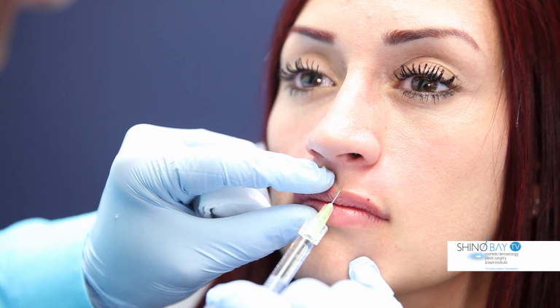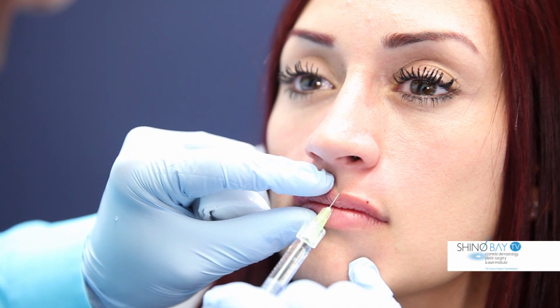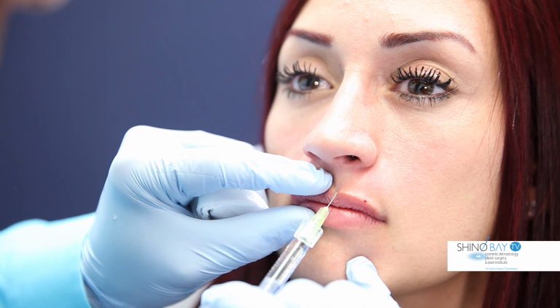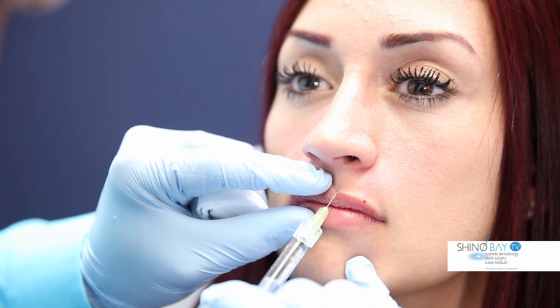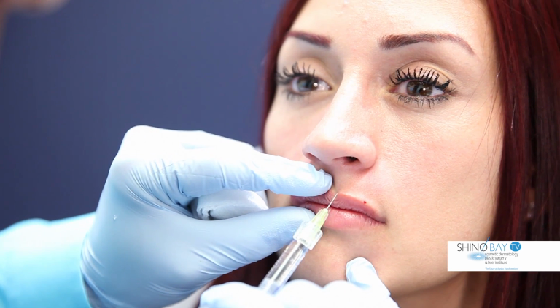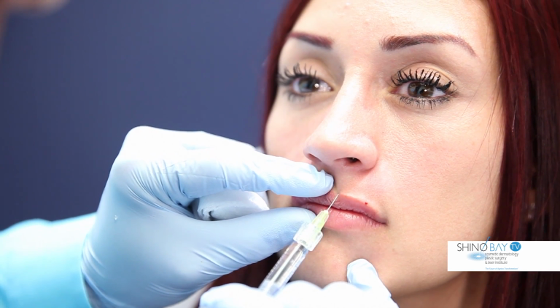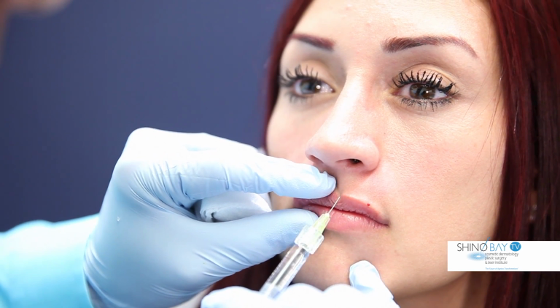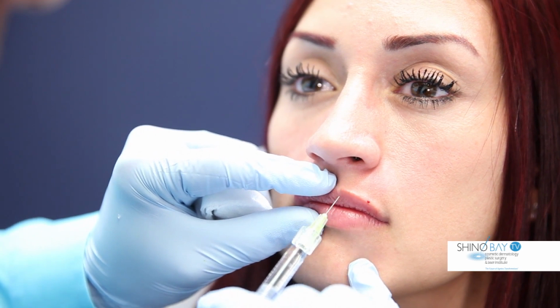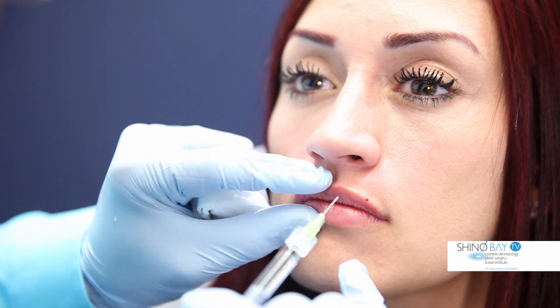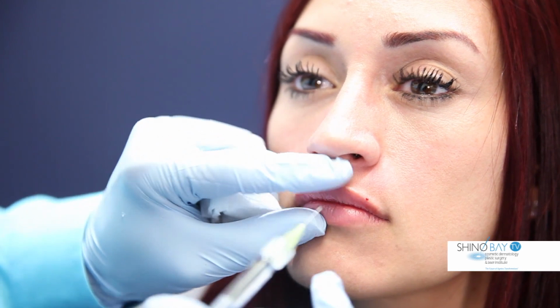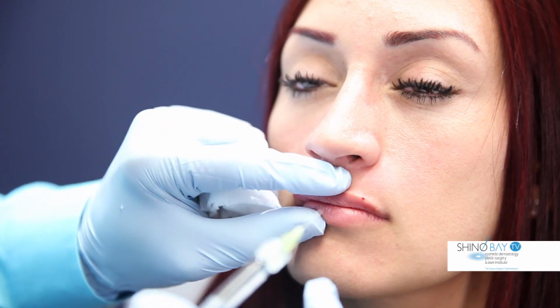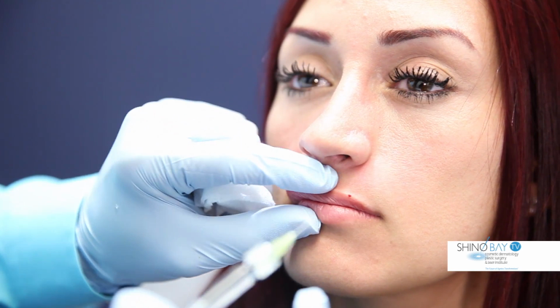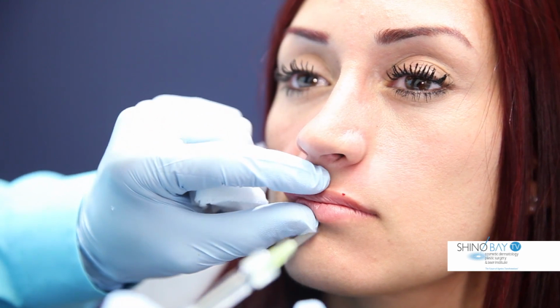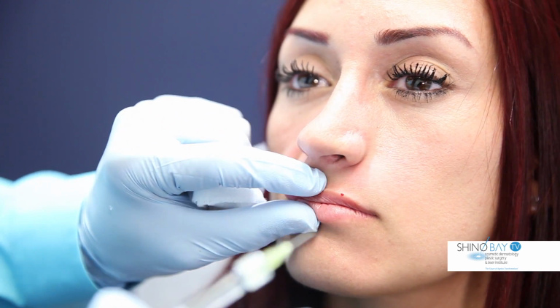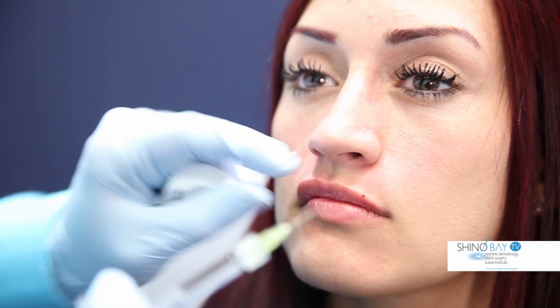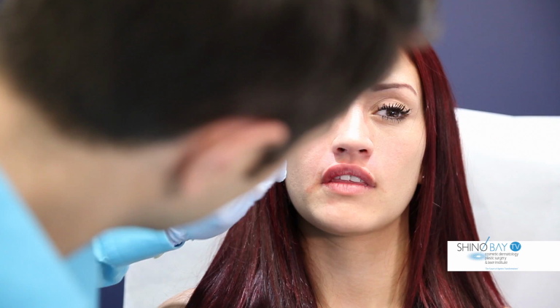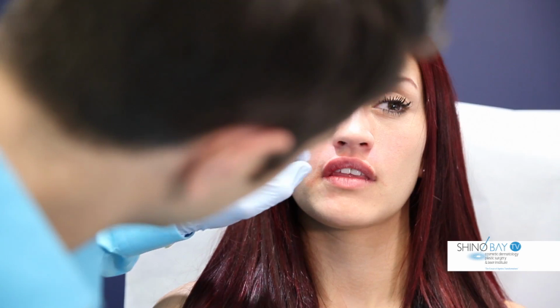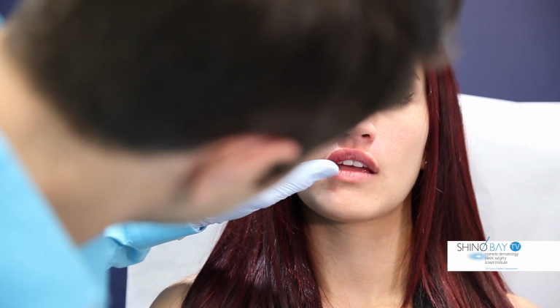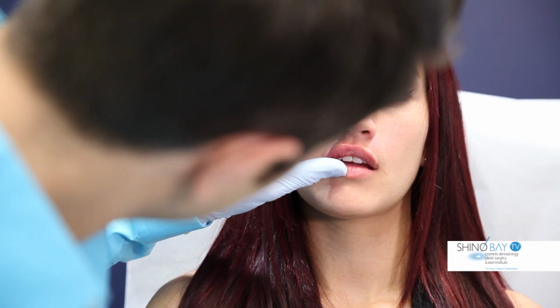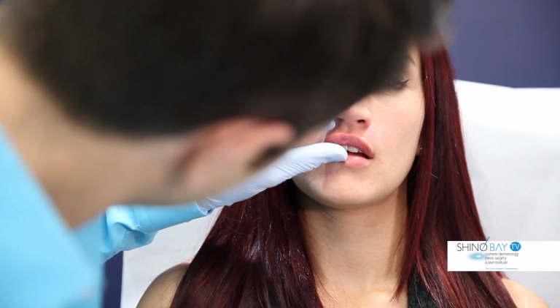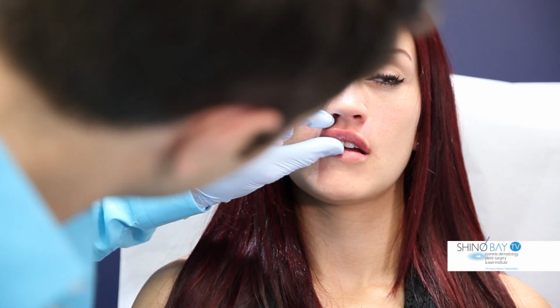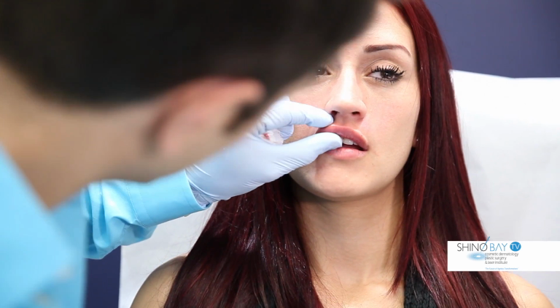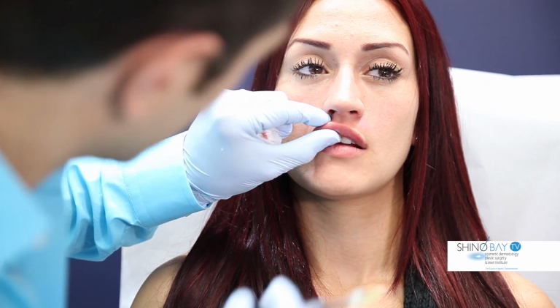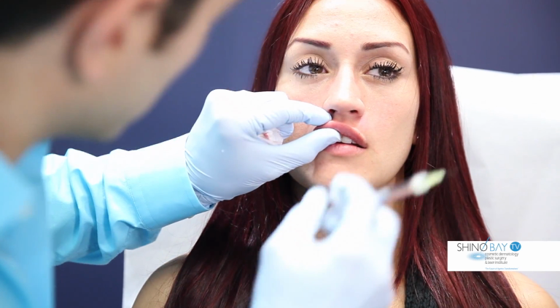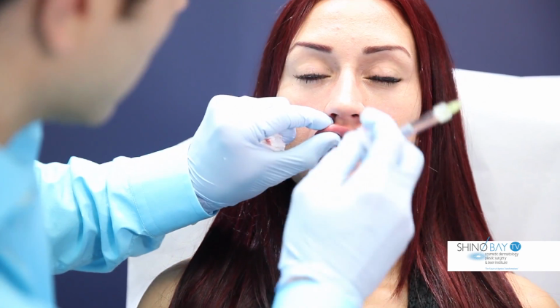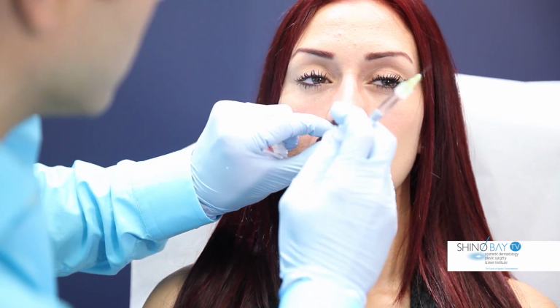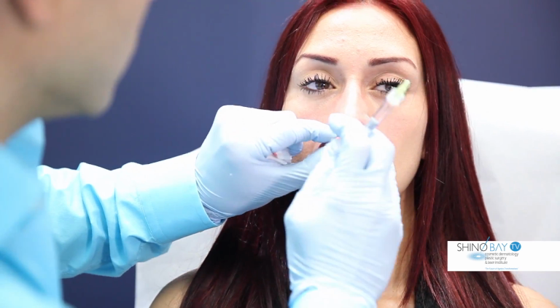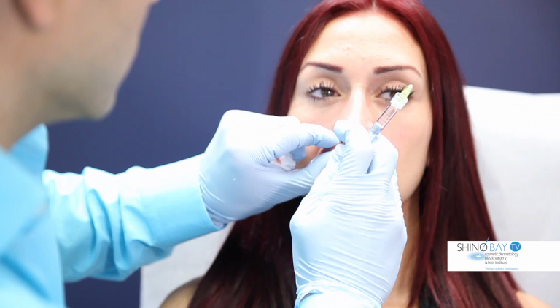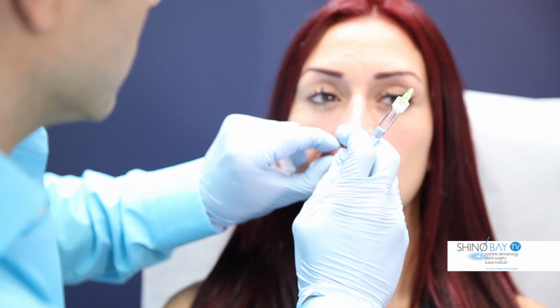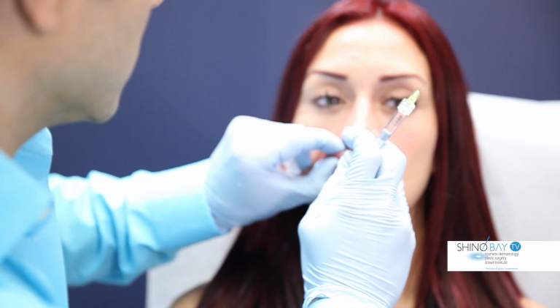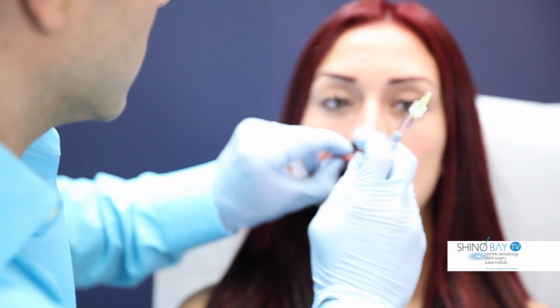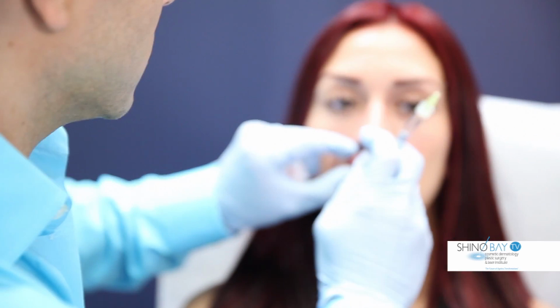It also contains 0.3% lidocaine premixed into the syringe, reducing pain even further.